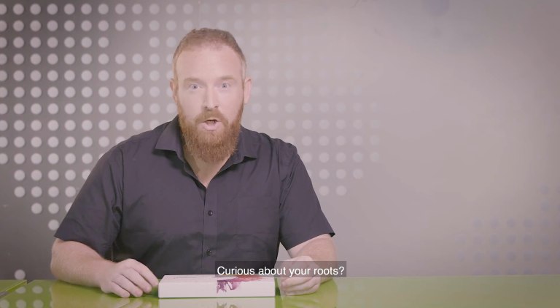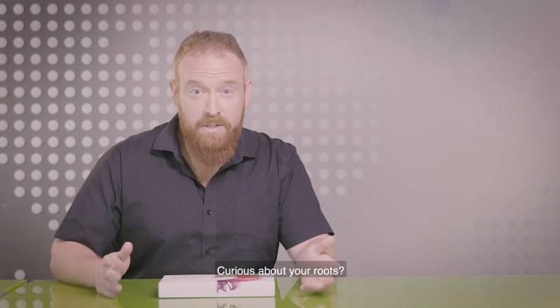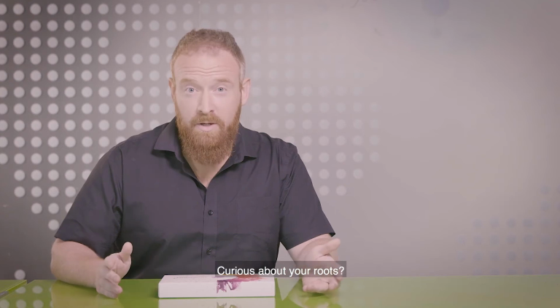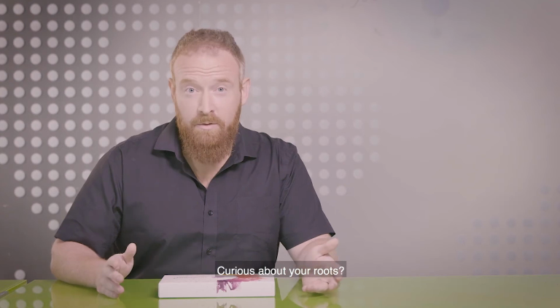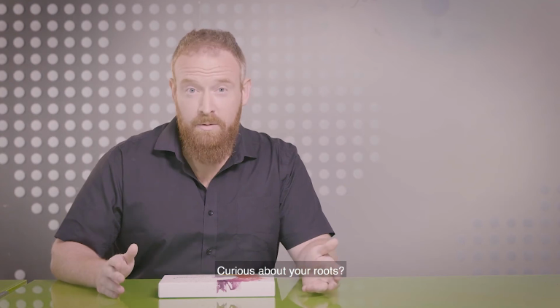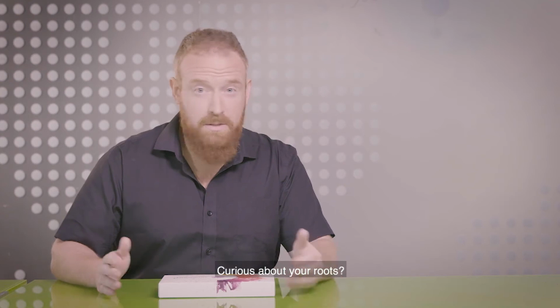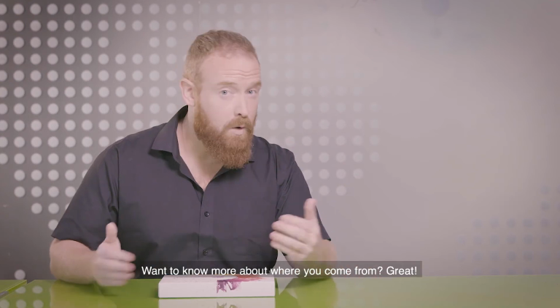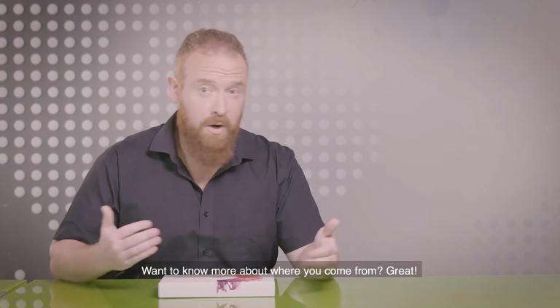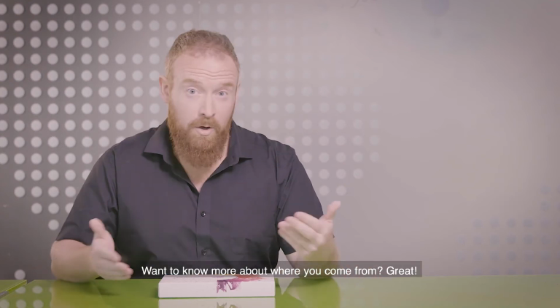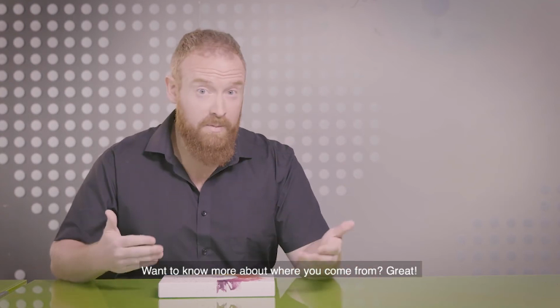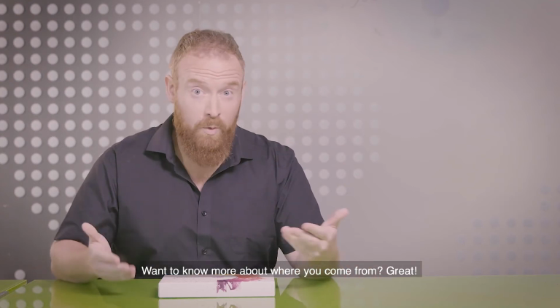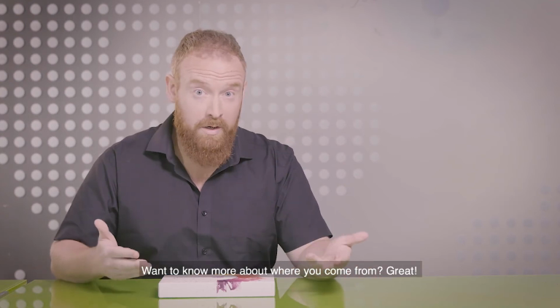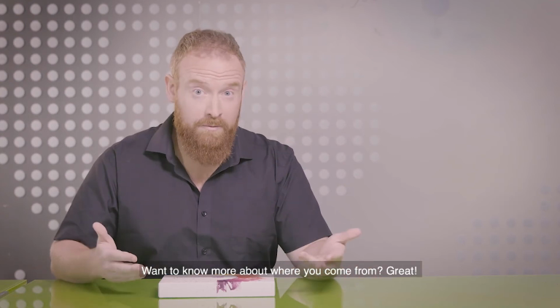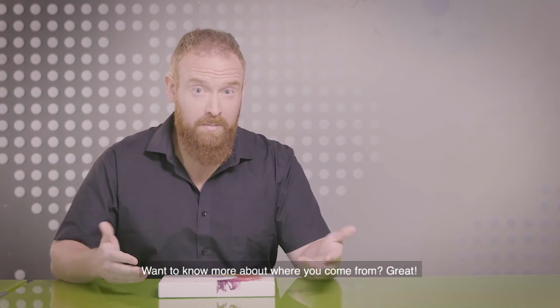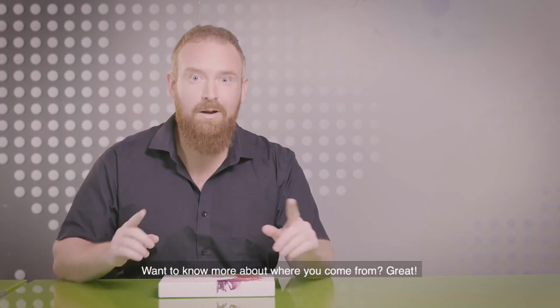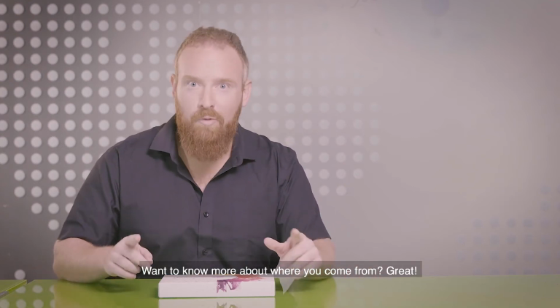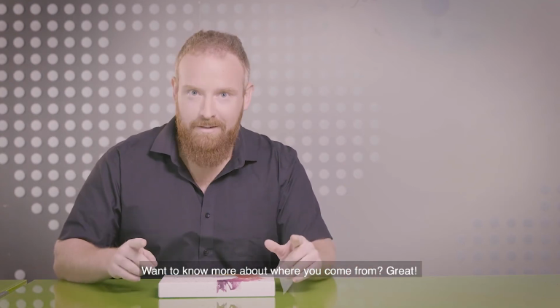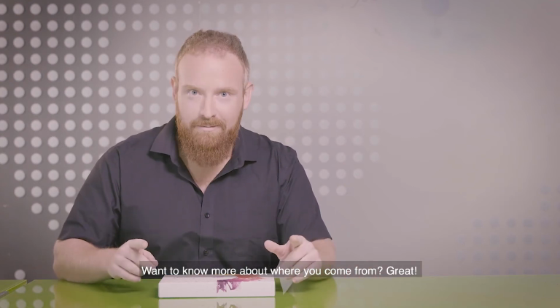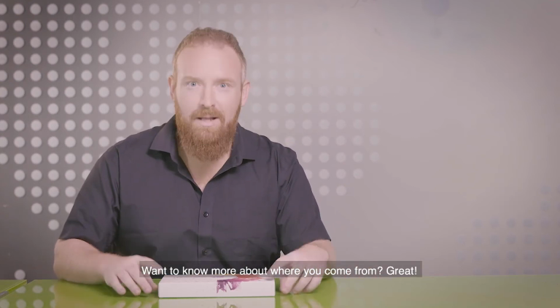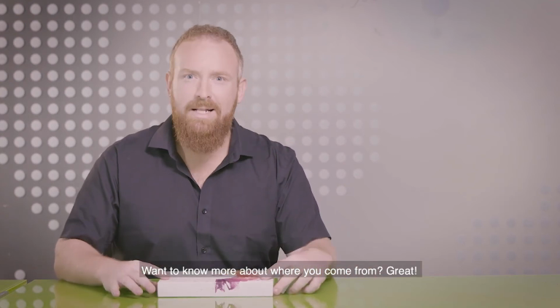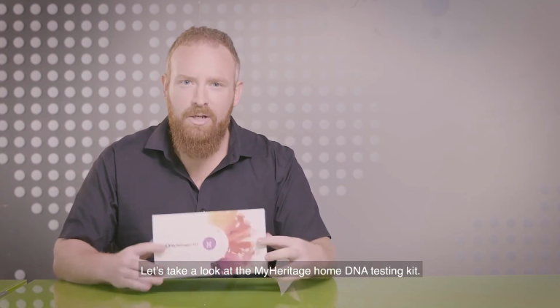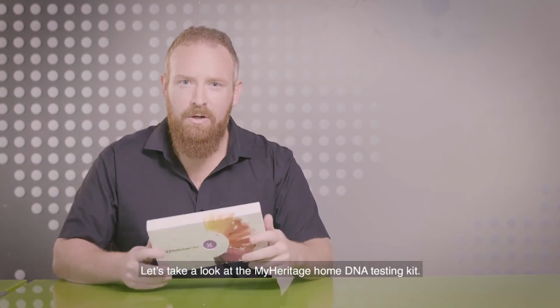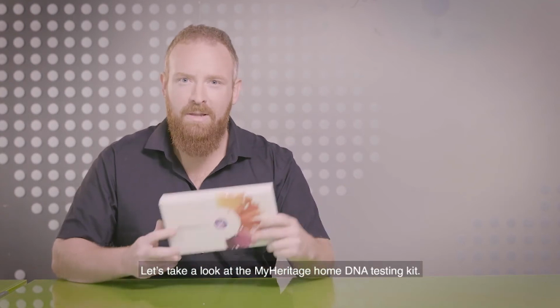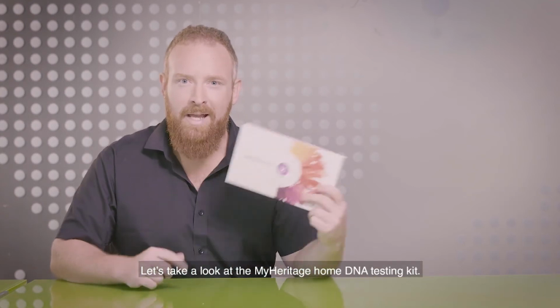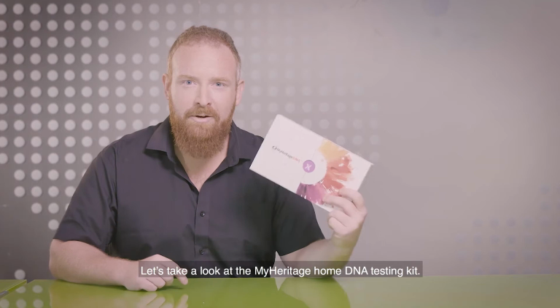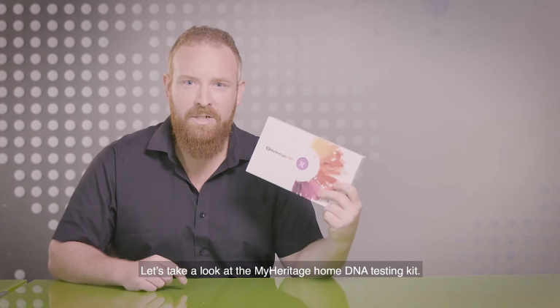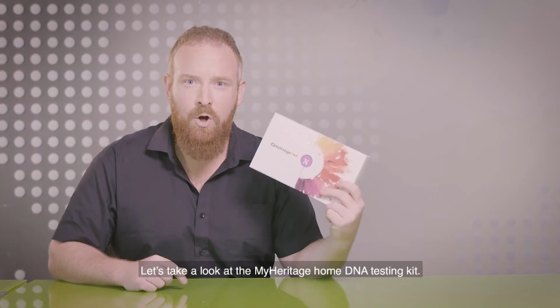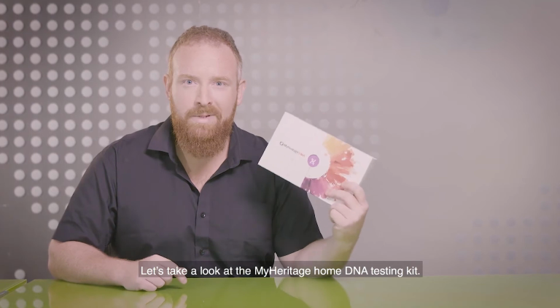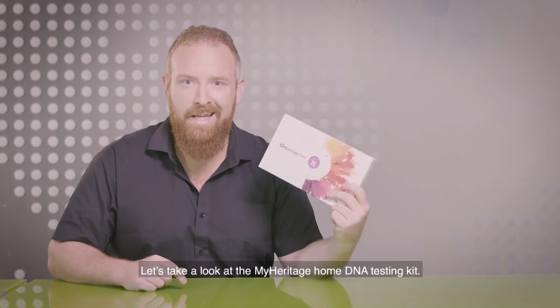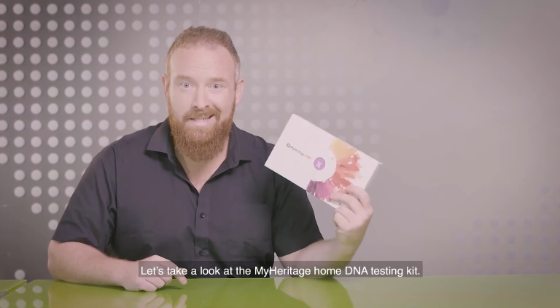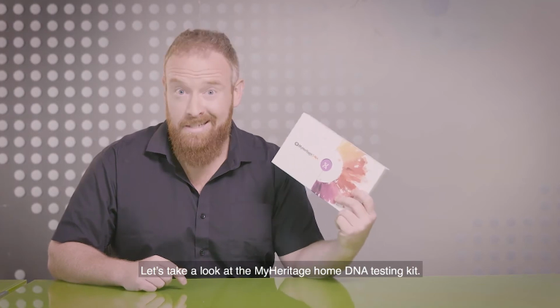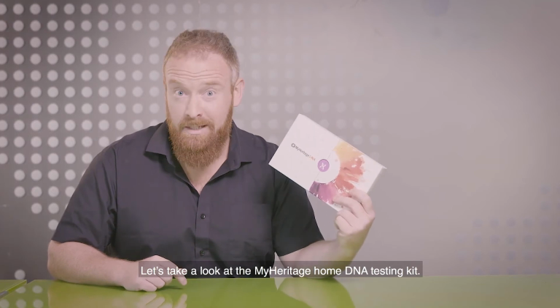Curious about your roots? Want to know more about where you come from? Great. Let's take a look at the MyHeritage Home DNA test kit.